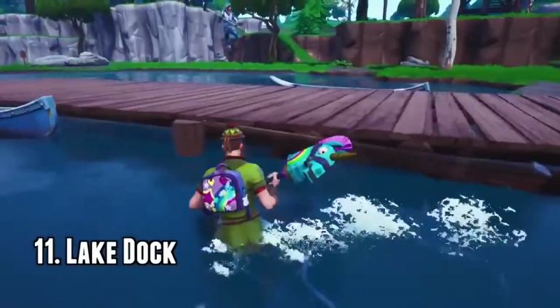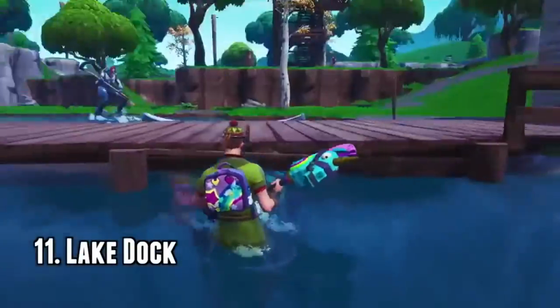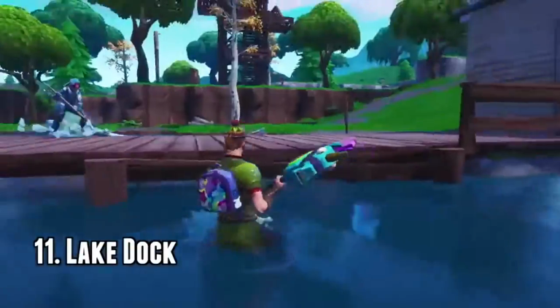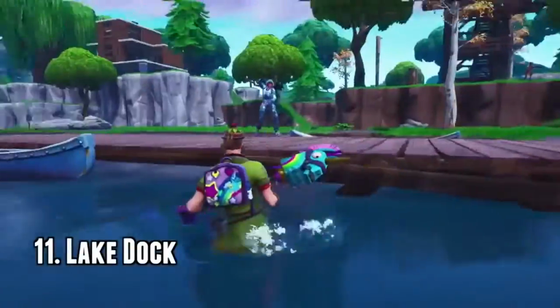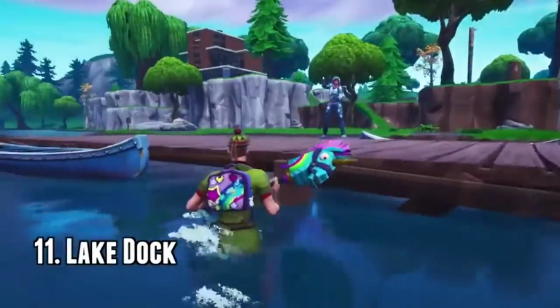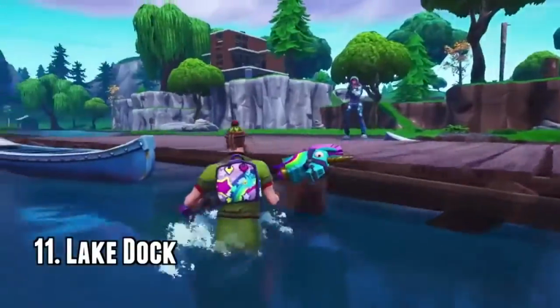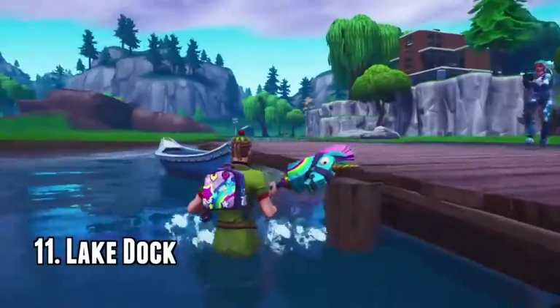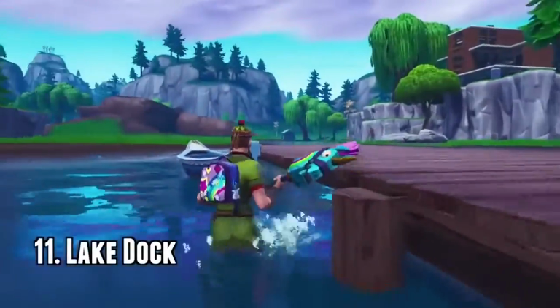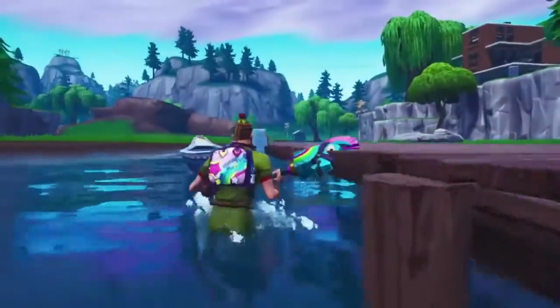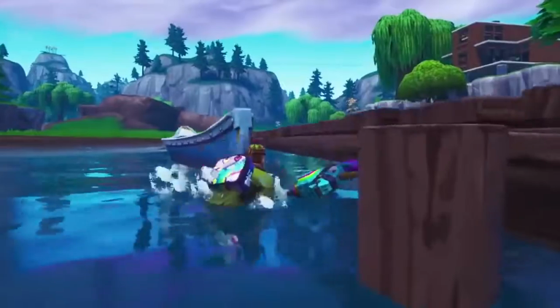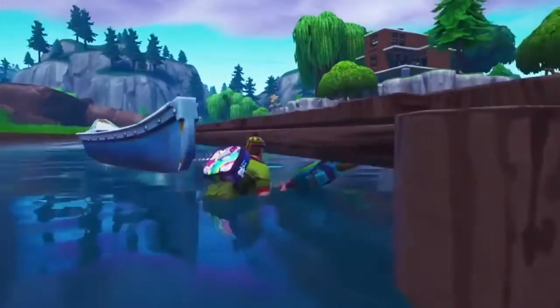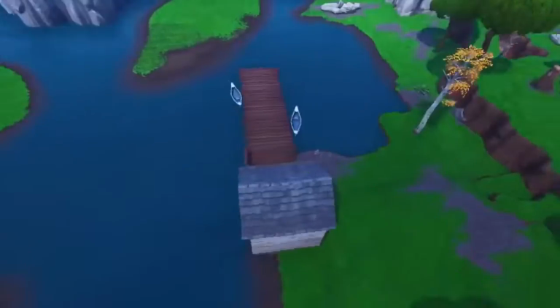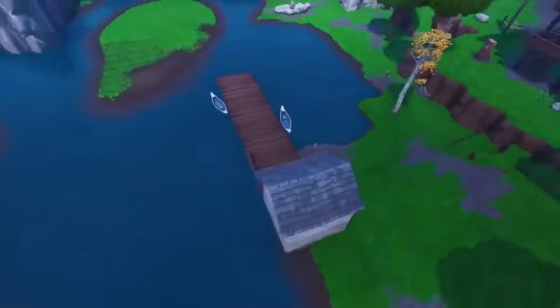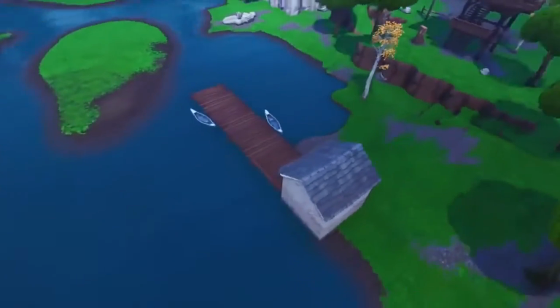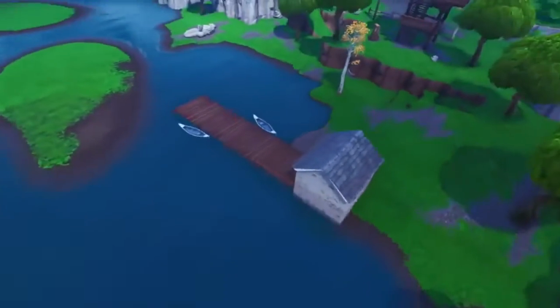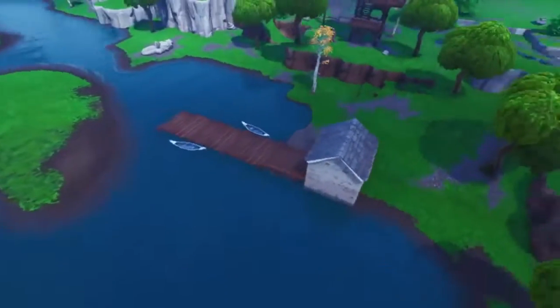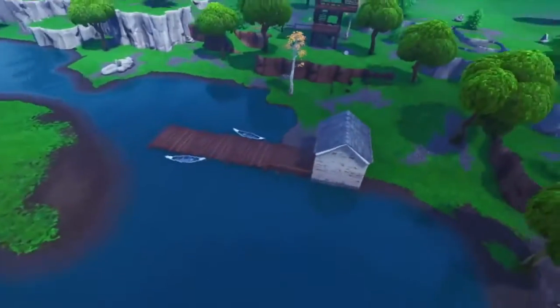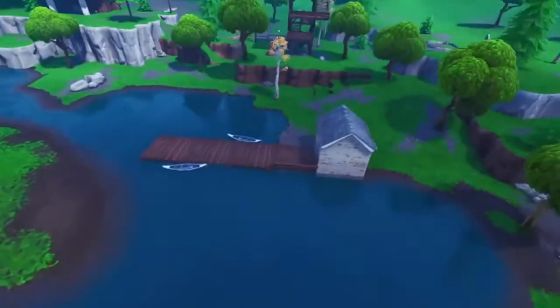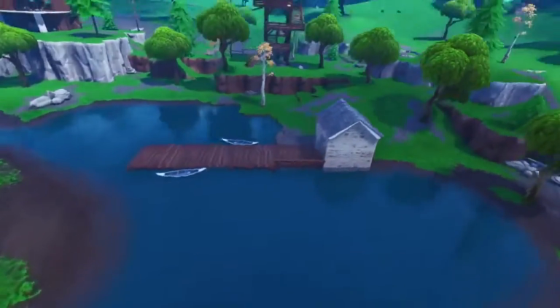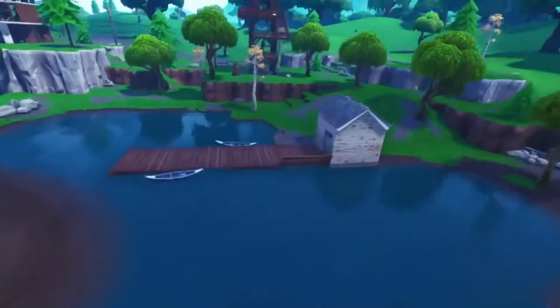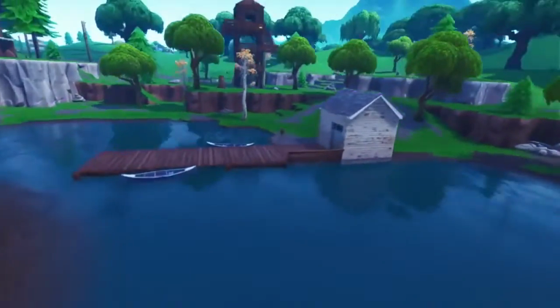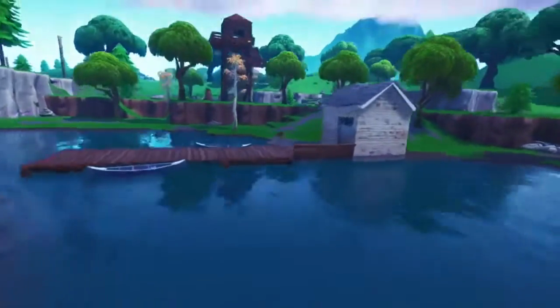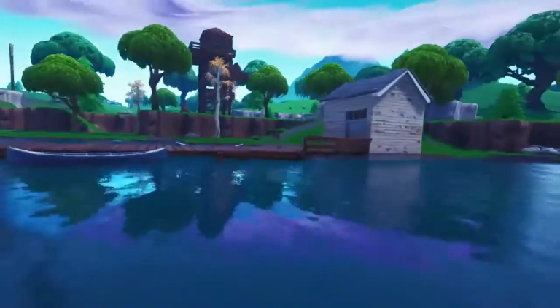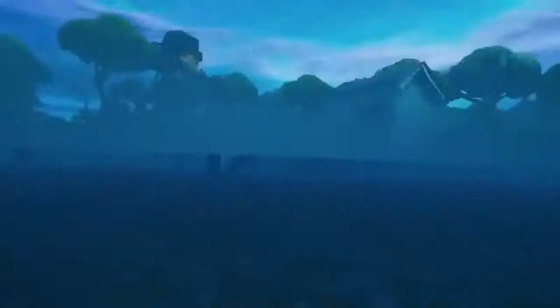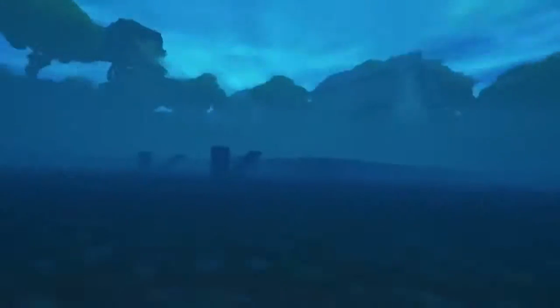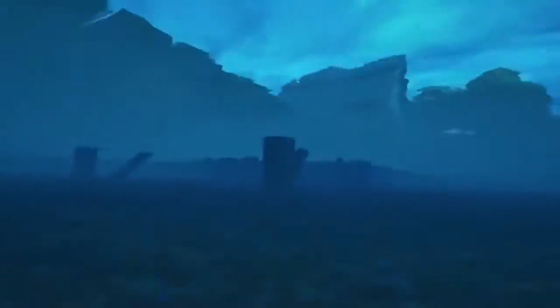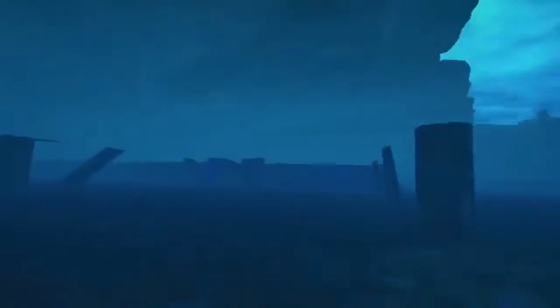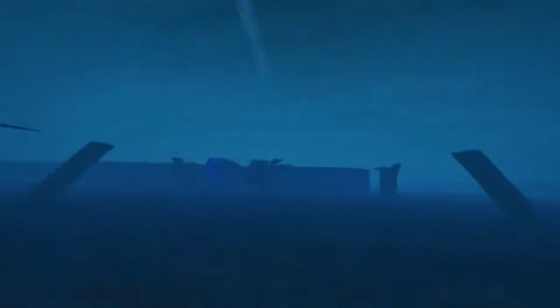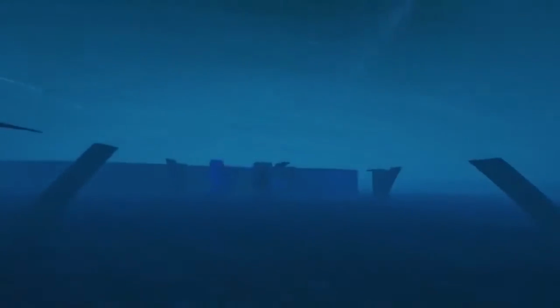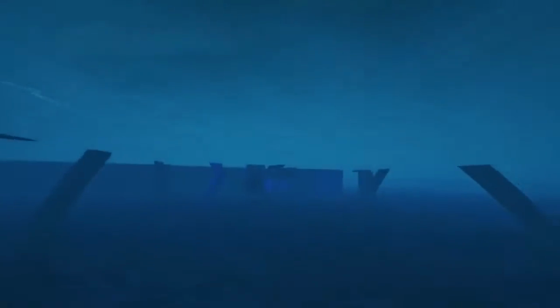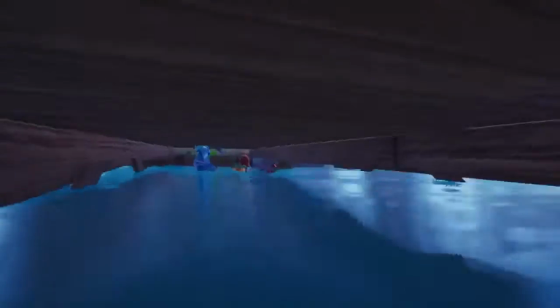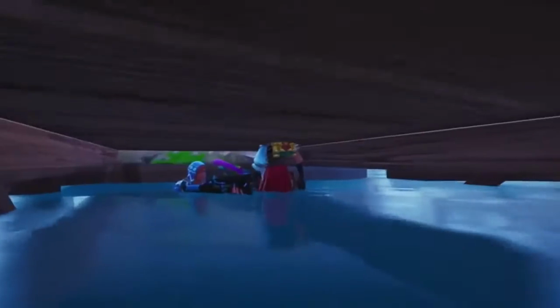Number 11 is the loot lake dock. This one's a classic — you simply go underneath the dock and you're completely hidden.